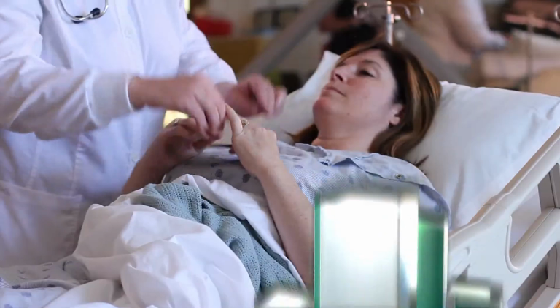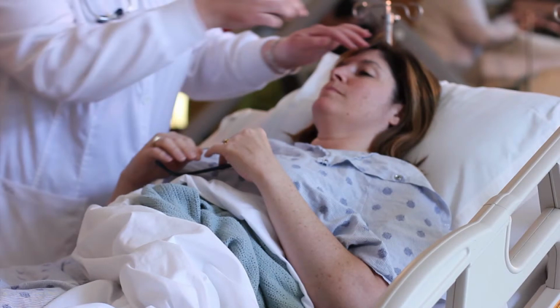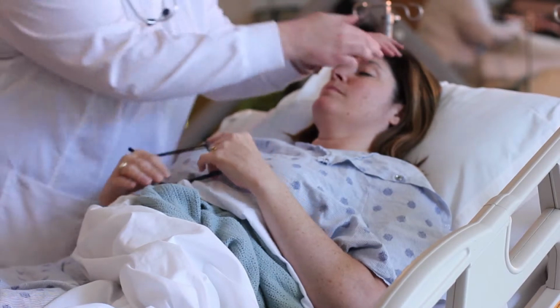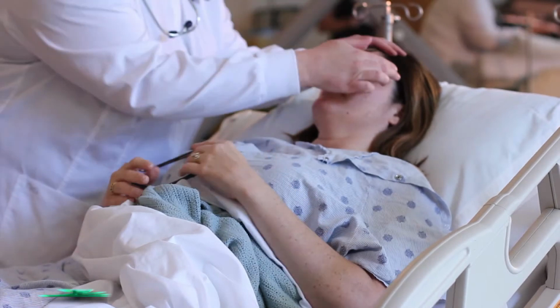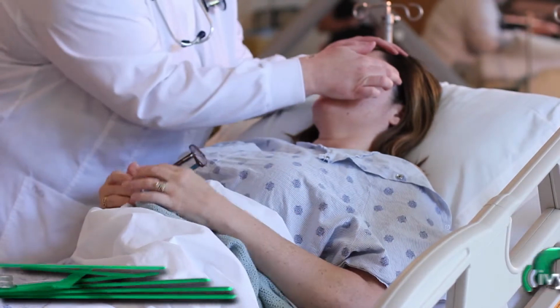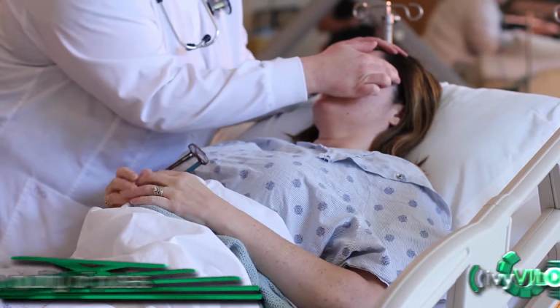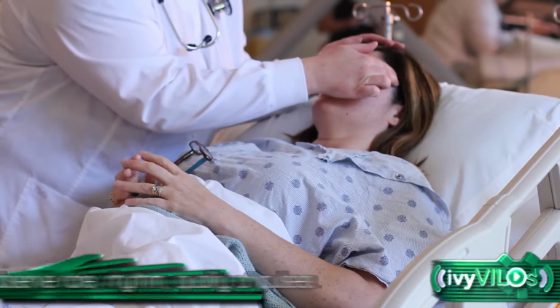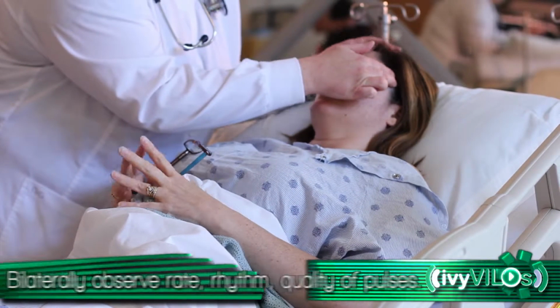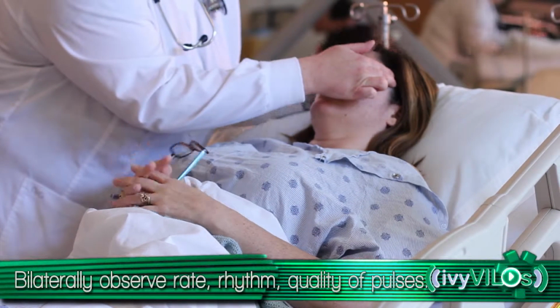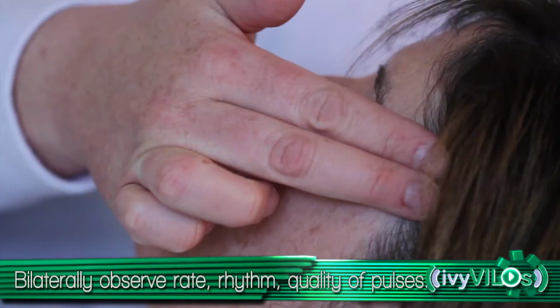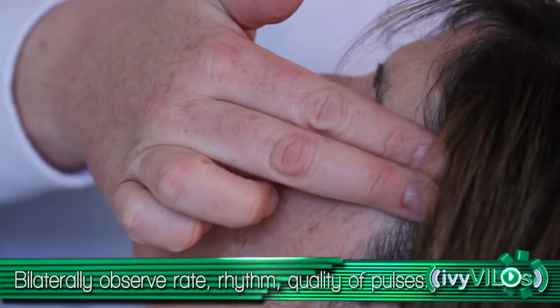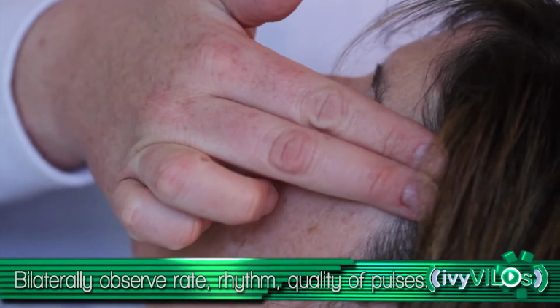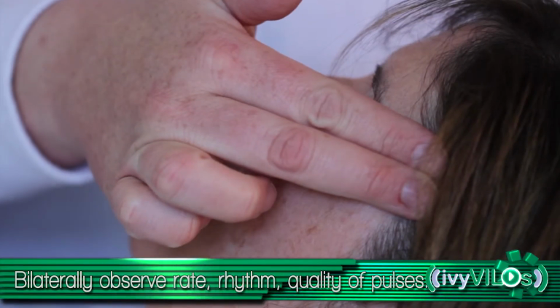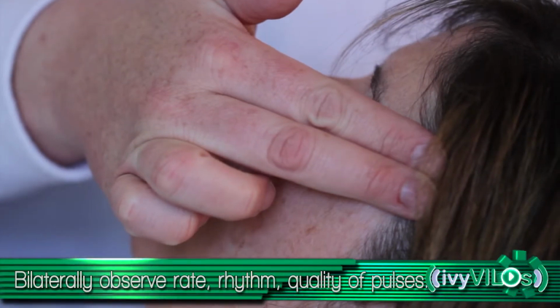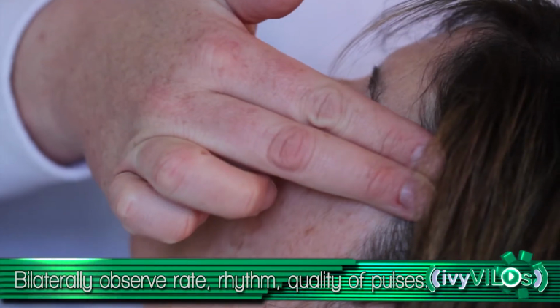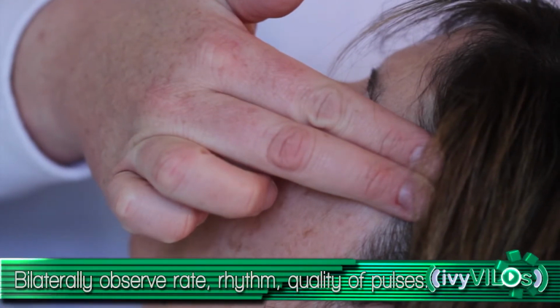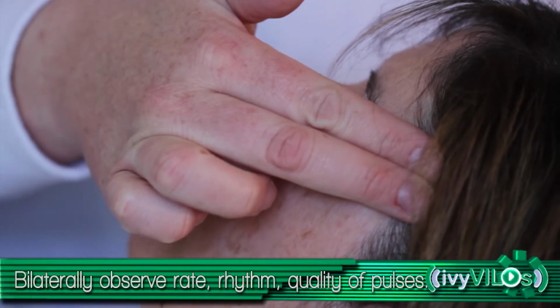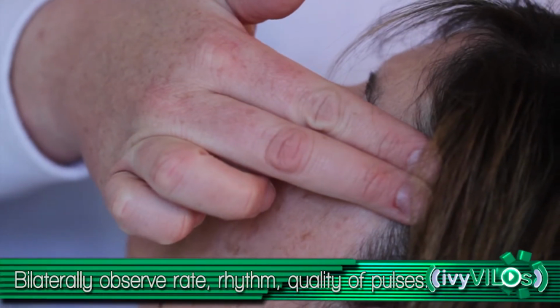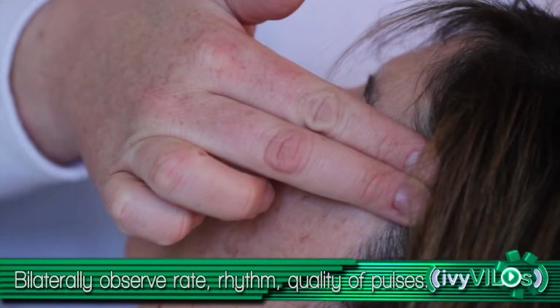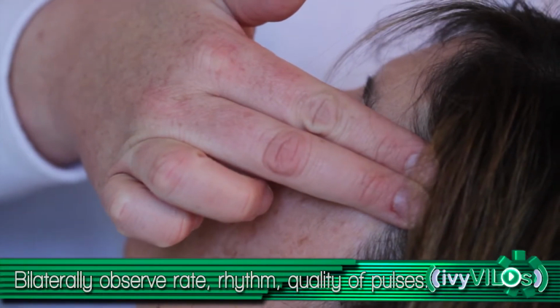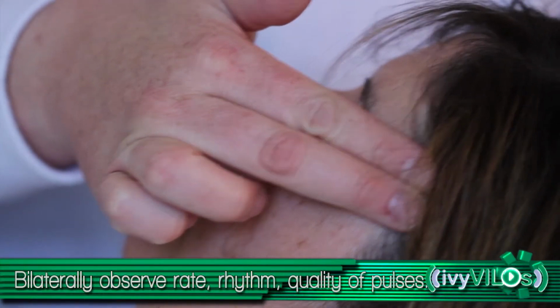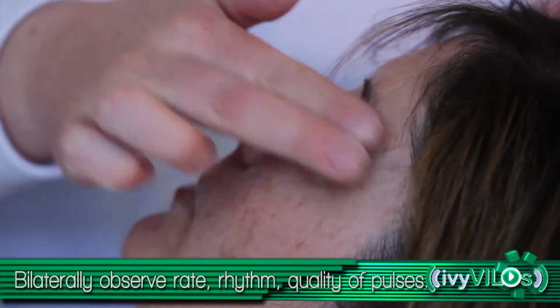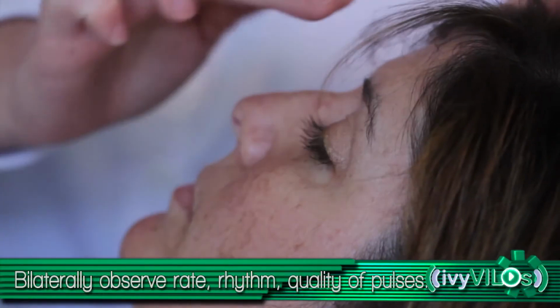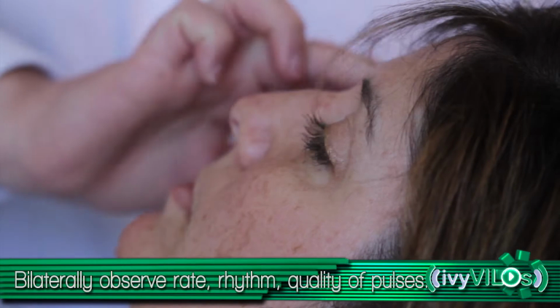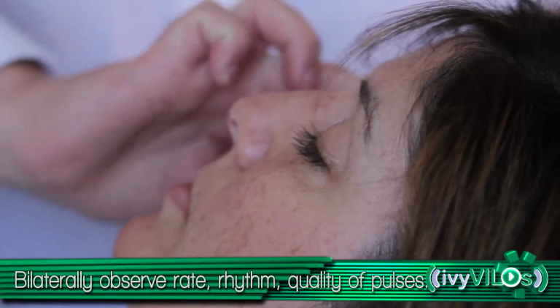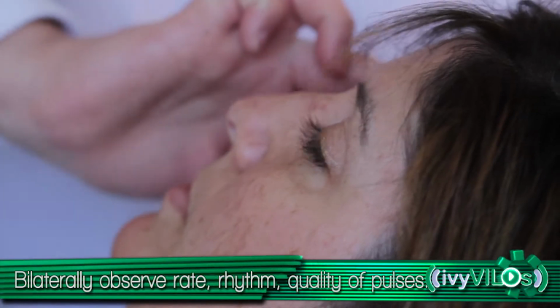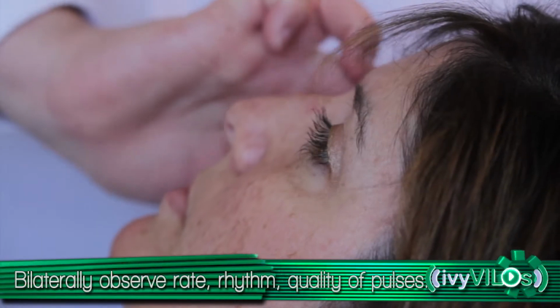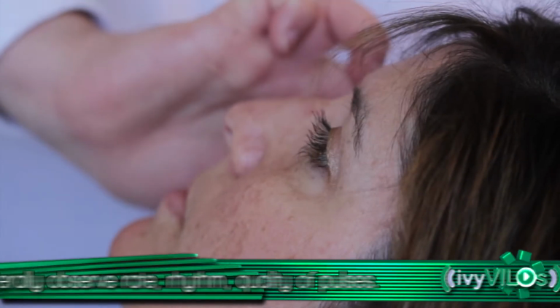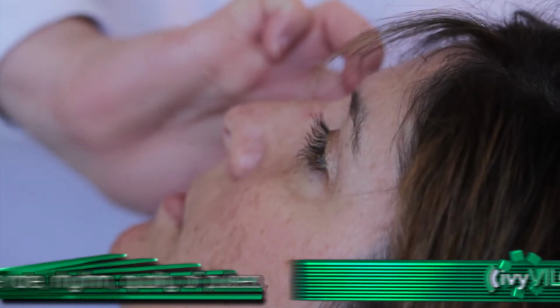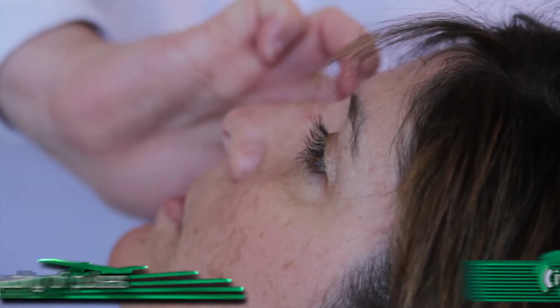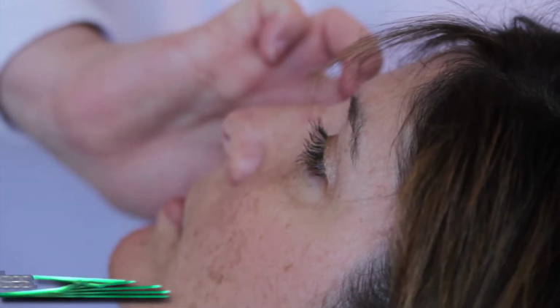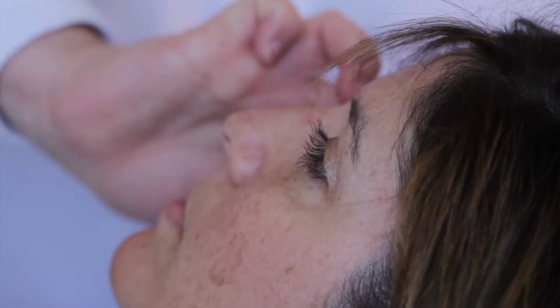Evaluate pulse points. Observe rate, rhythm, and quality of pulse bilaterally at each of the following places.